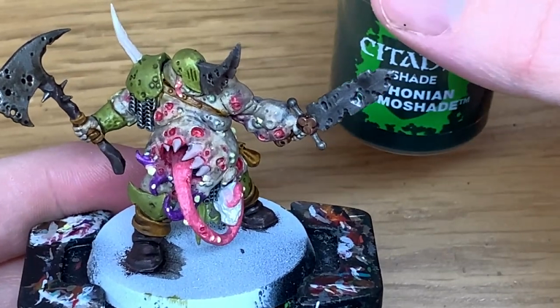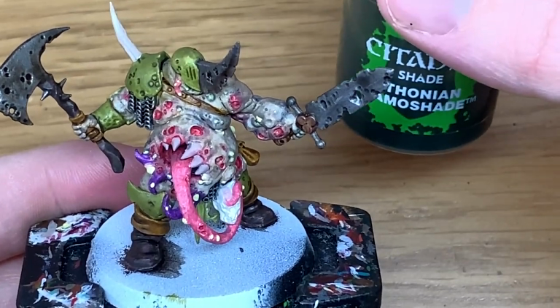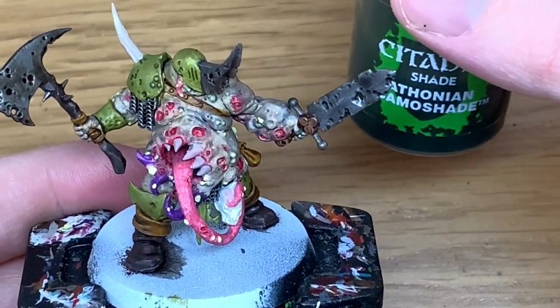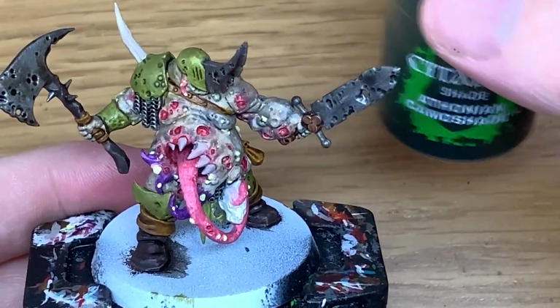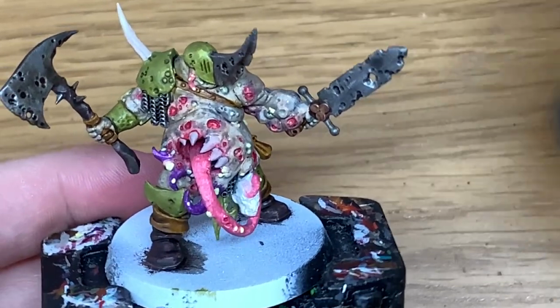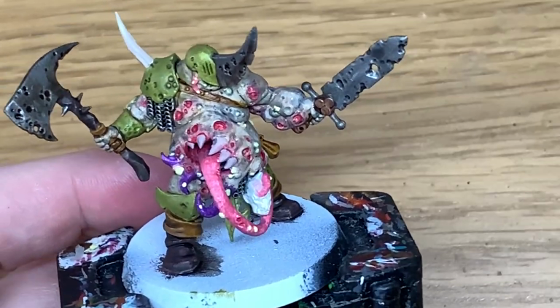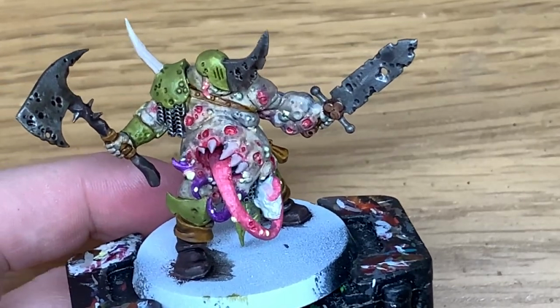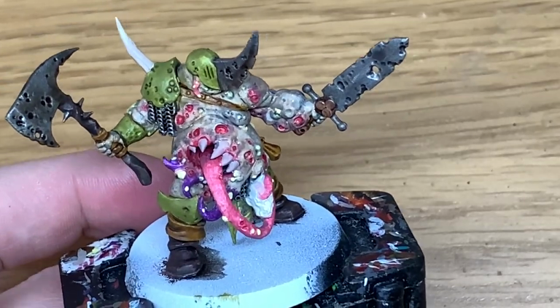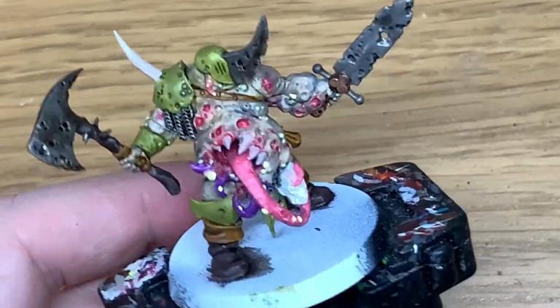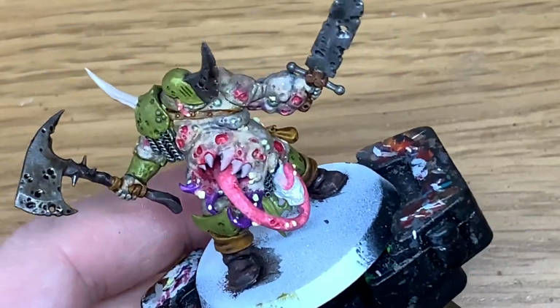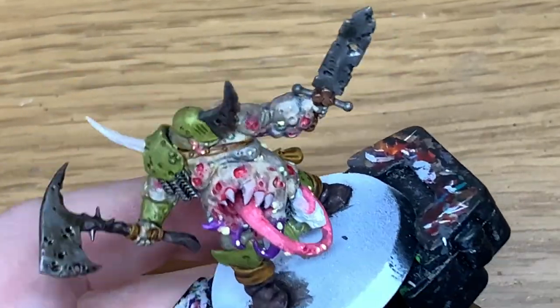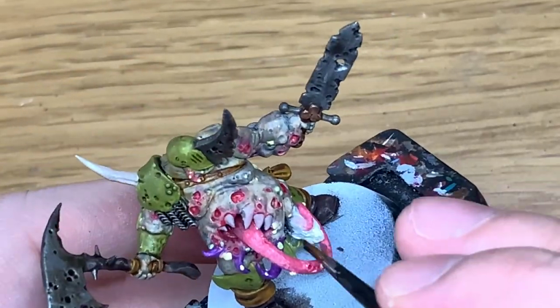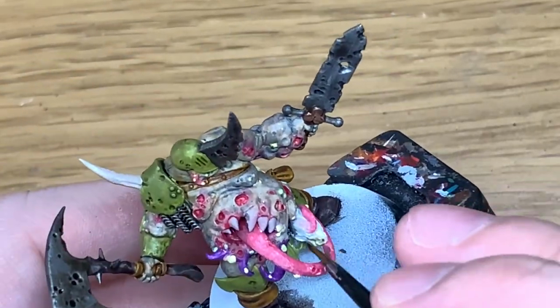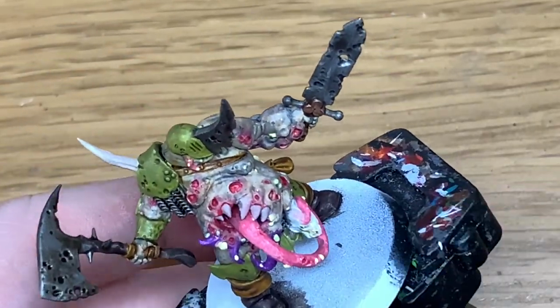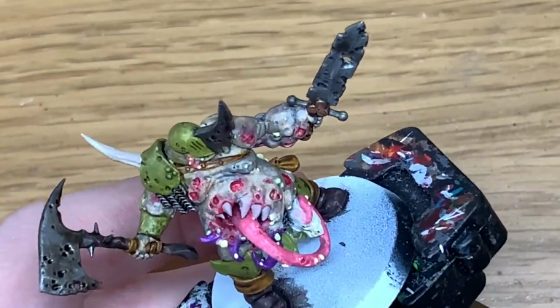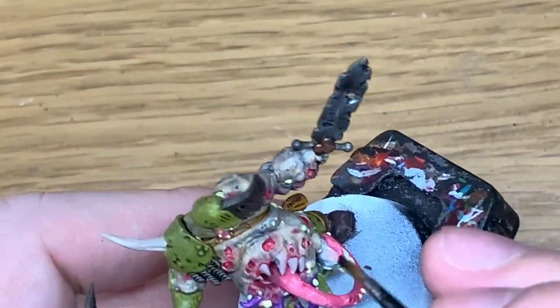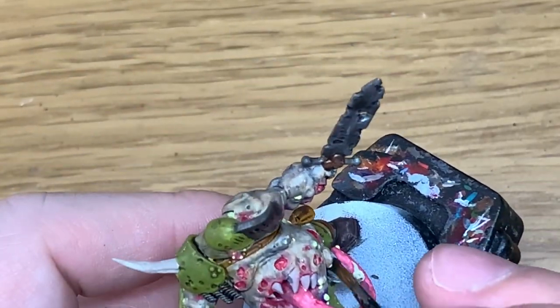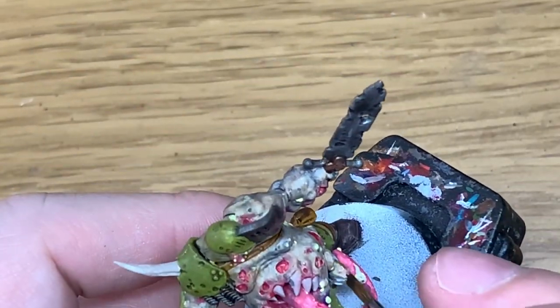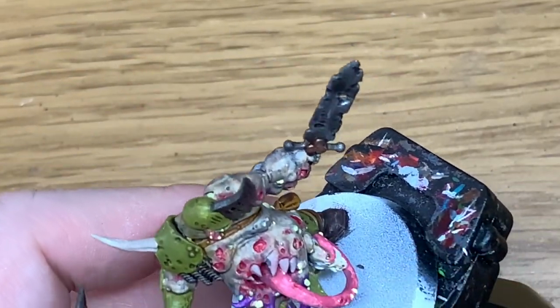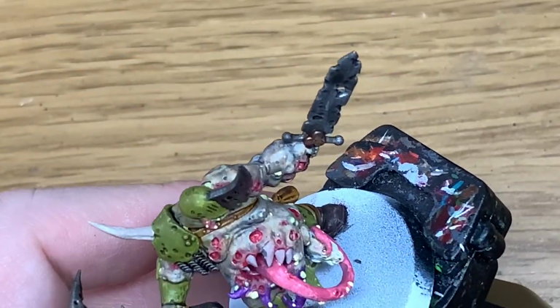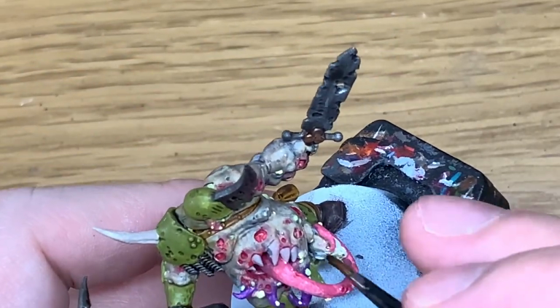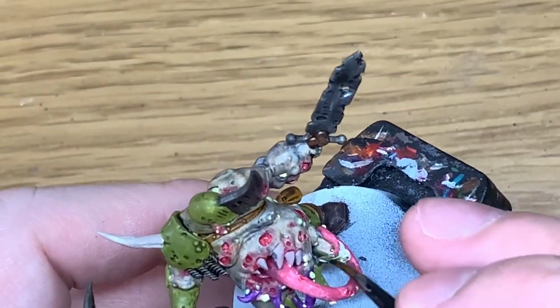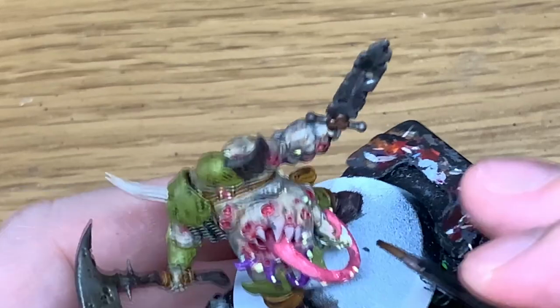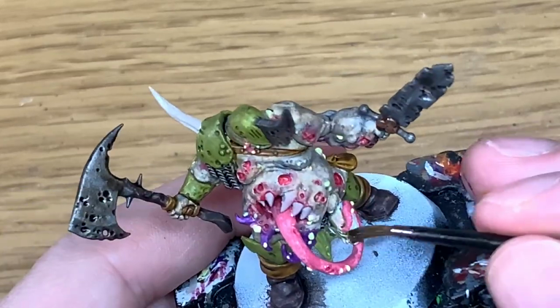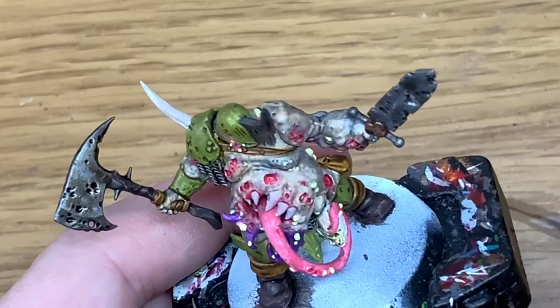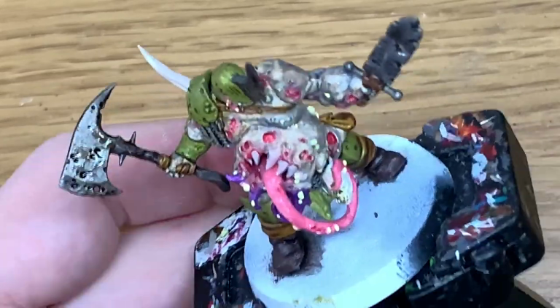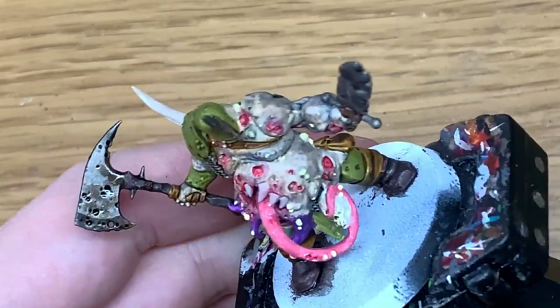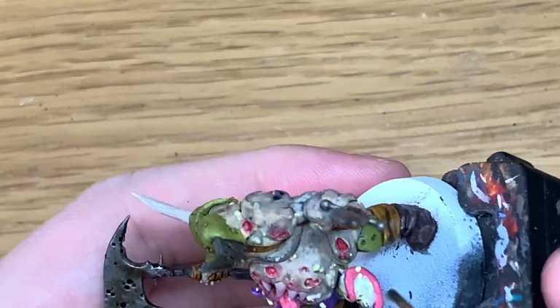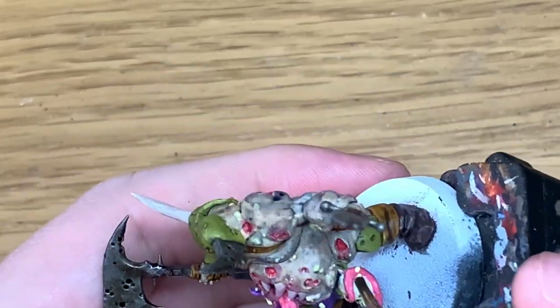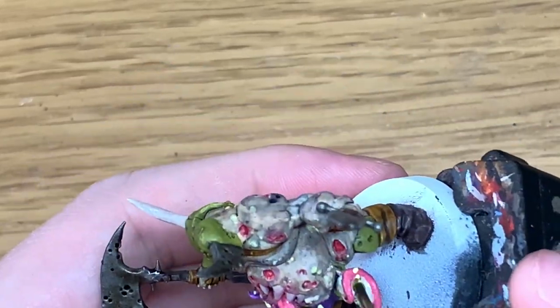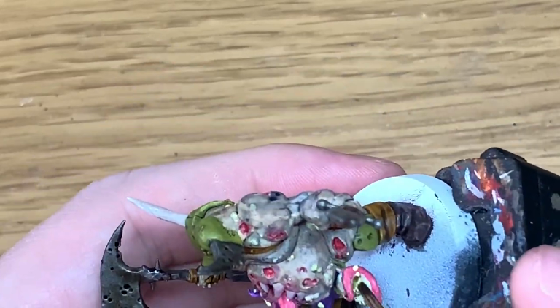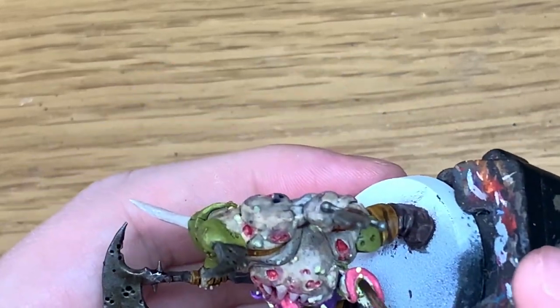Now it's going to be Athonian Camo Shade once more. I'm just going to paint this severed head at the bottom of the tongue.